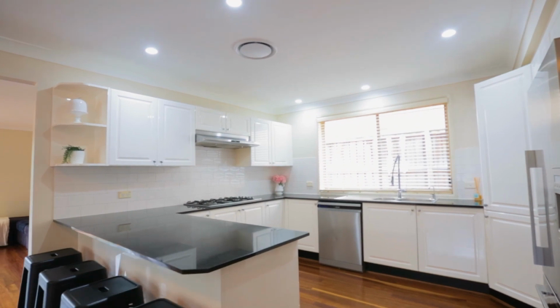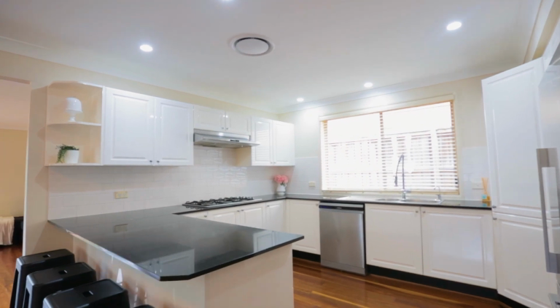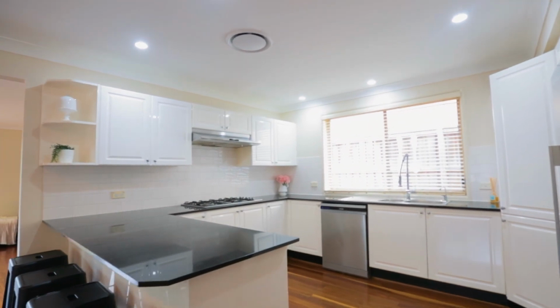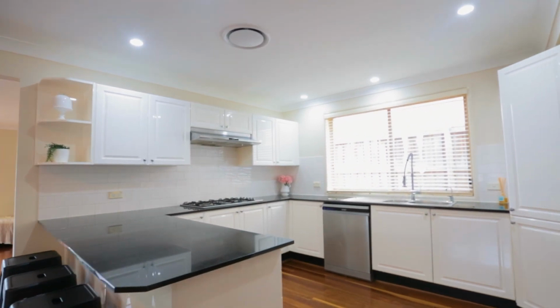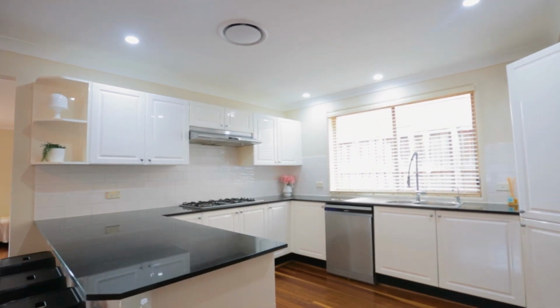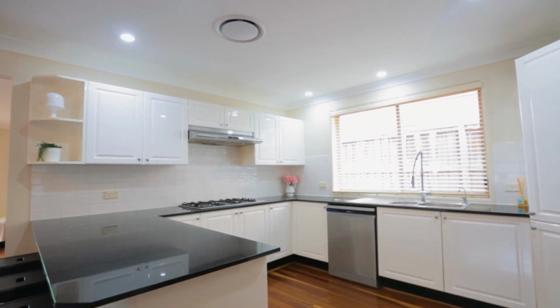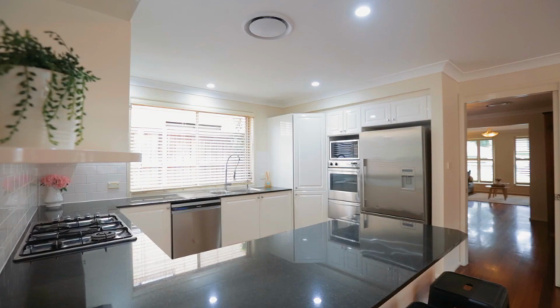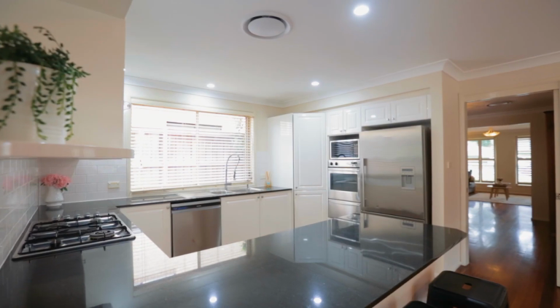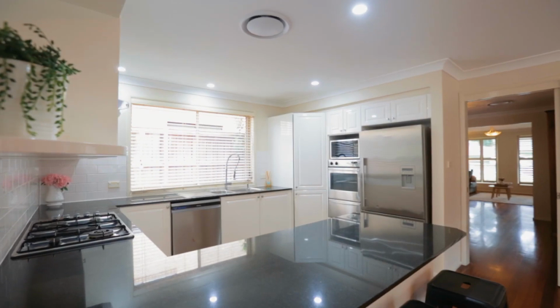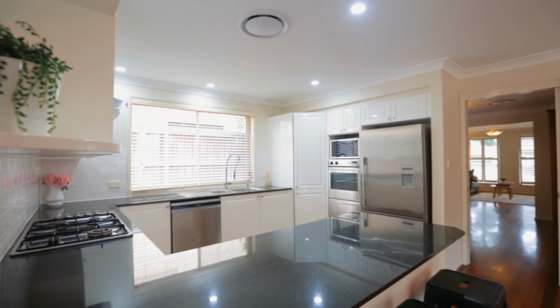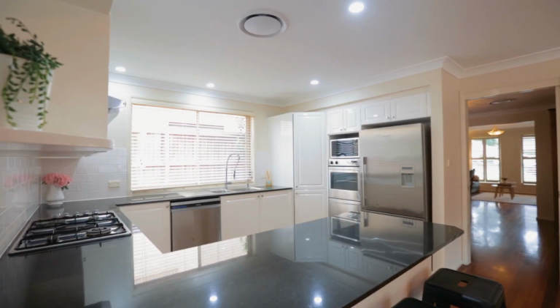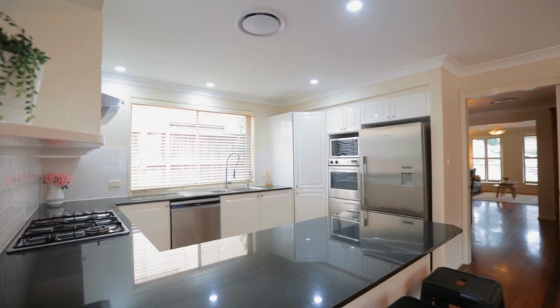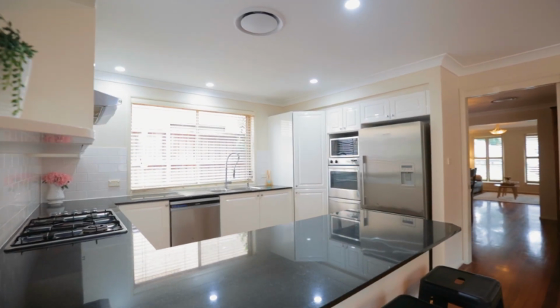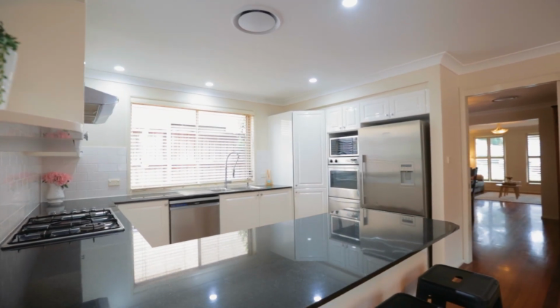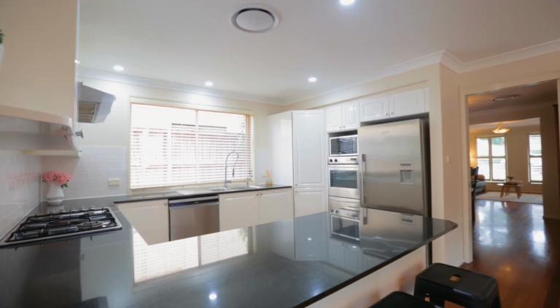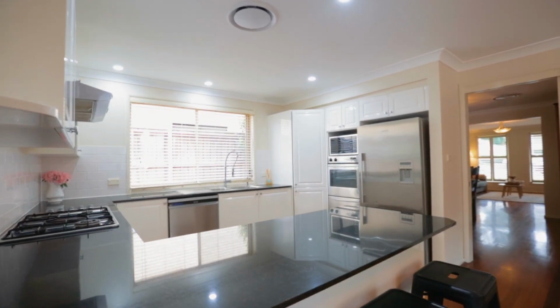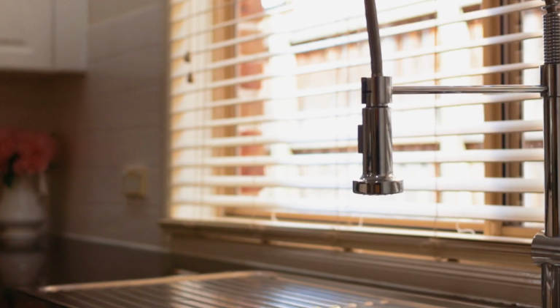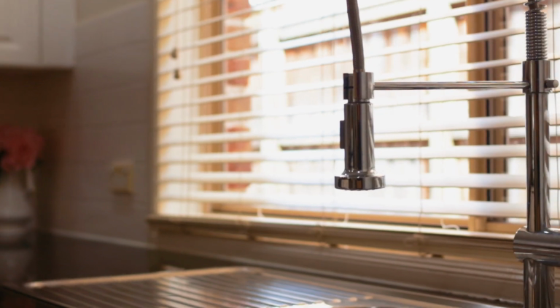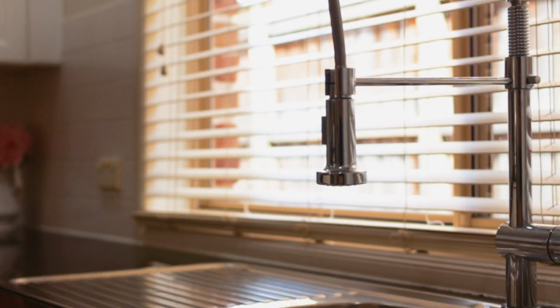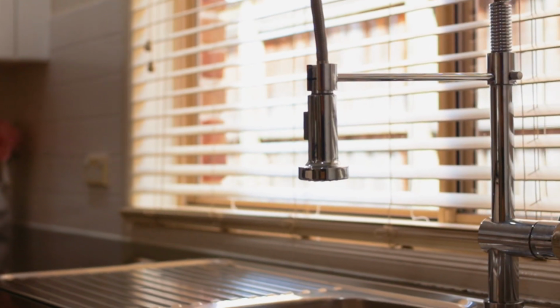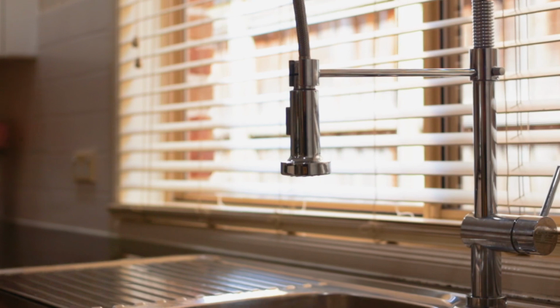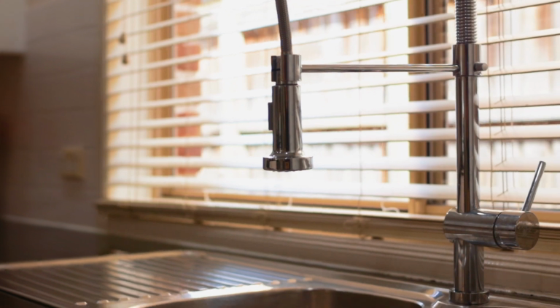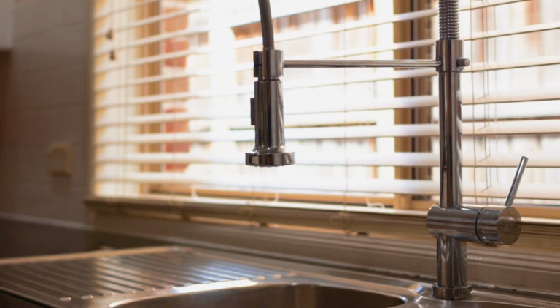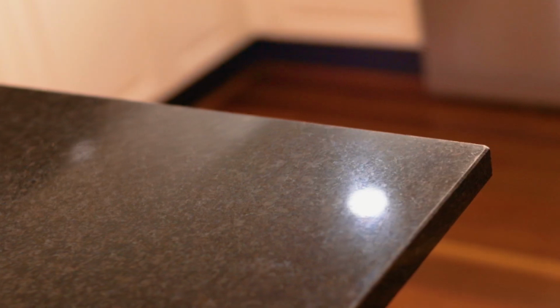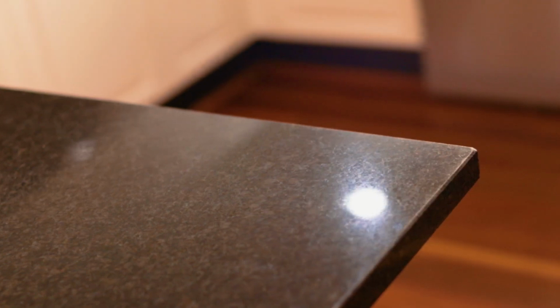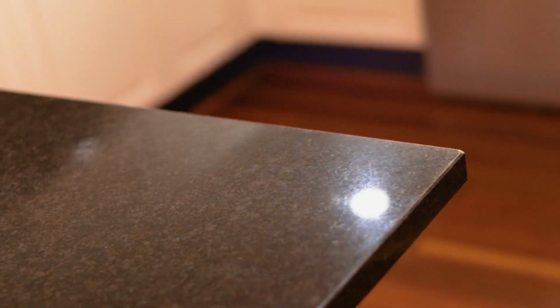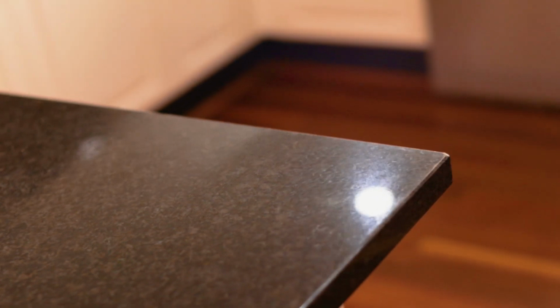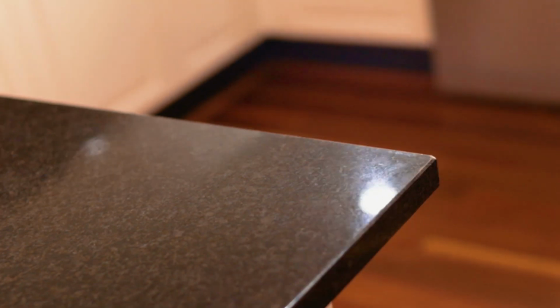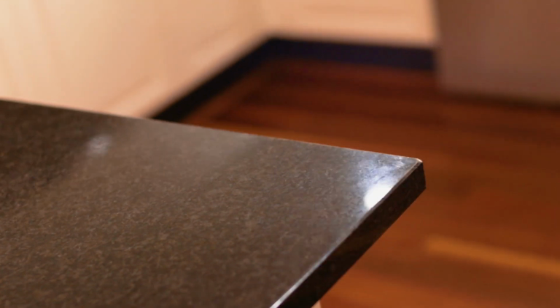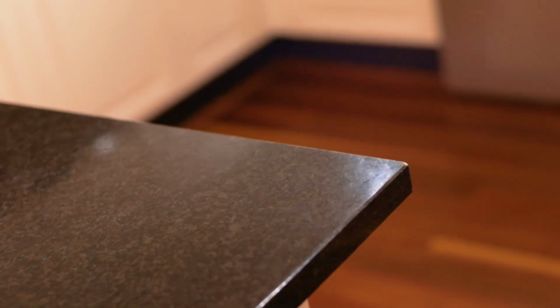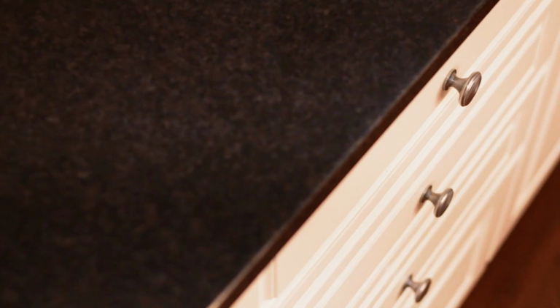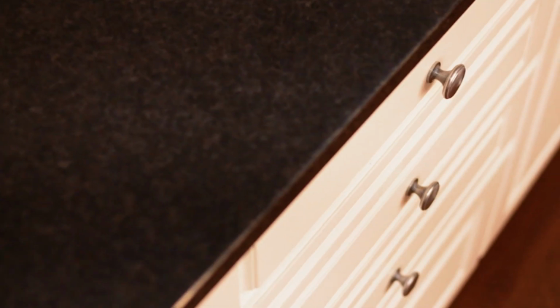The kitchen is cleverly designed for the family chef. It offers stainless steel appliances, stone bench tops with breakfast bar and plentiful cupboard space.